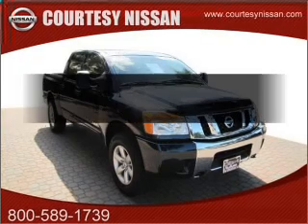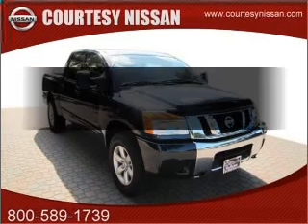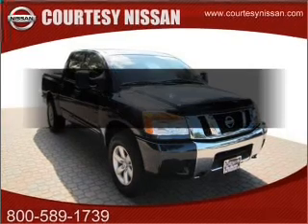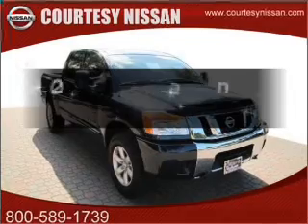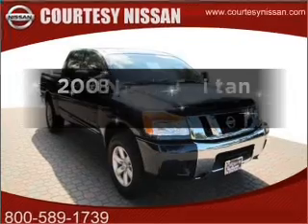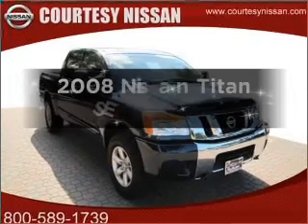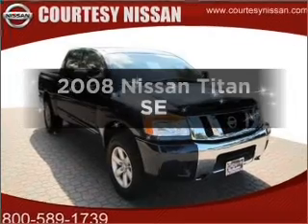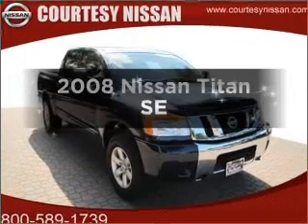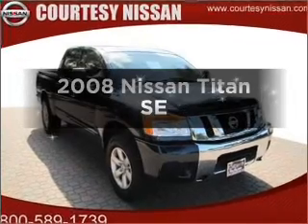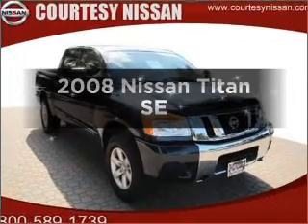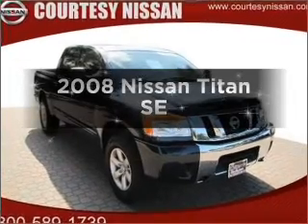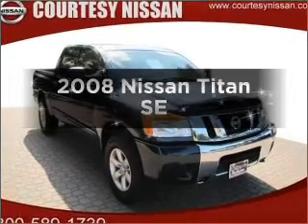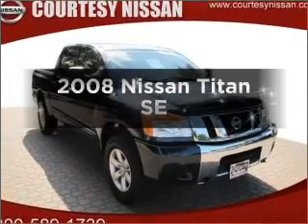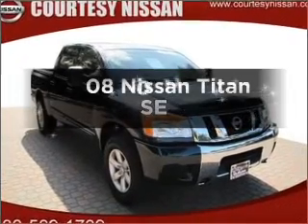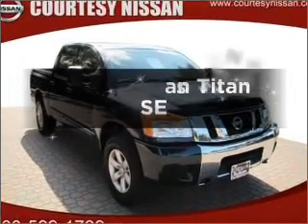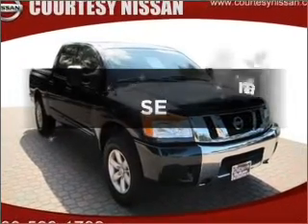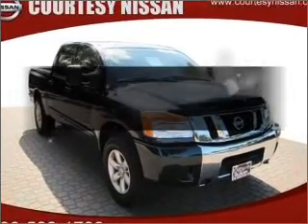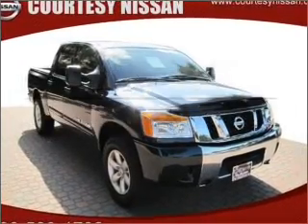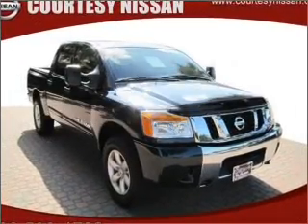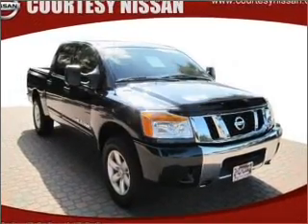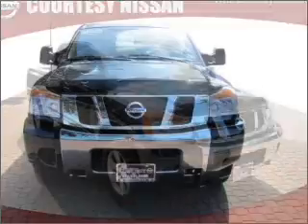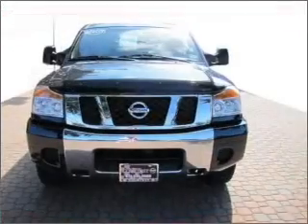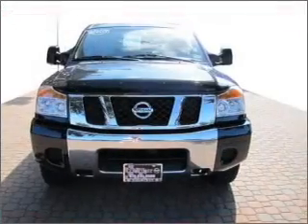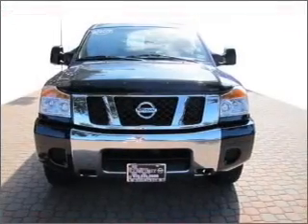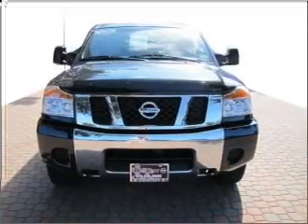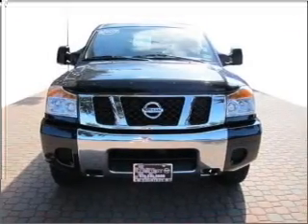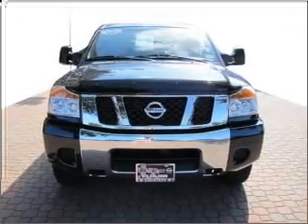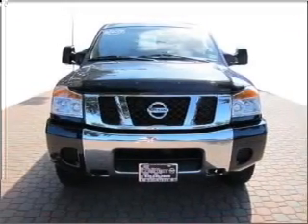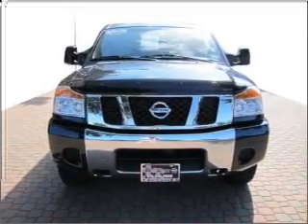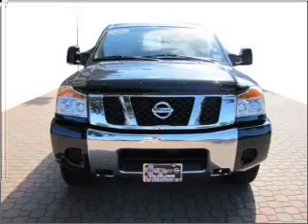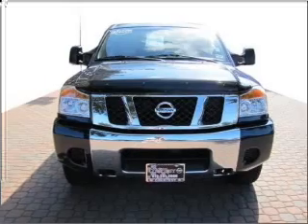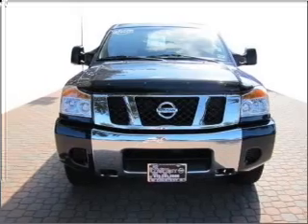Get noticed in this 2008 Nissan Titan. If you're looking for an automobile with great attributes, look no further.